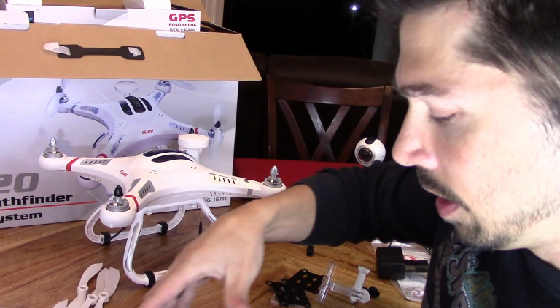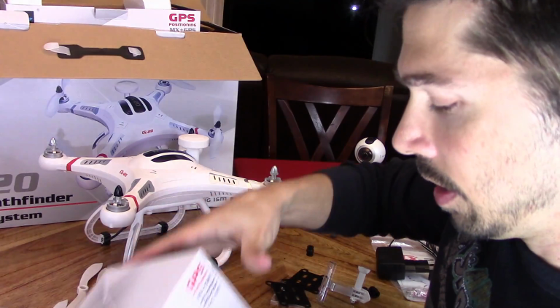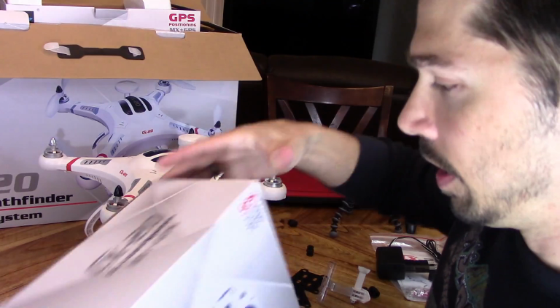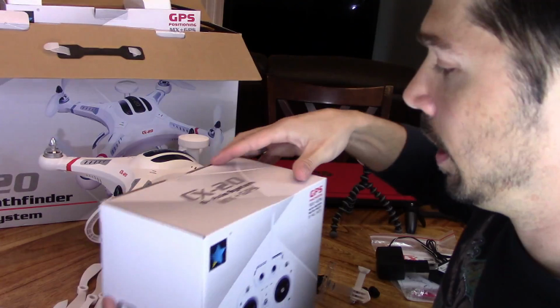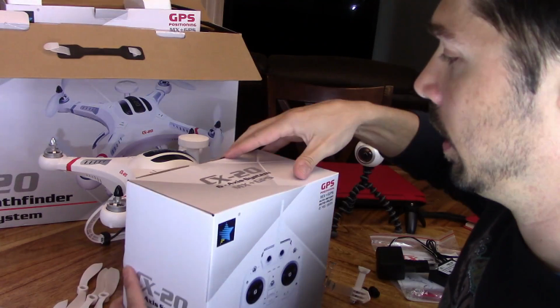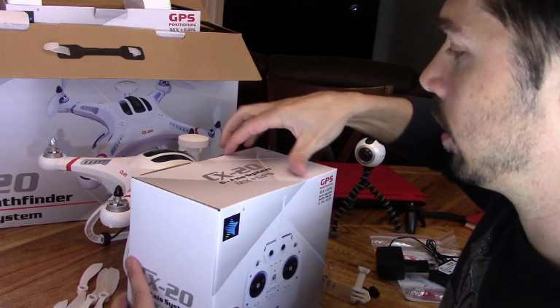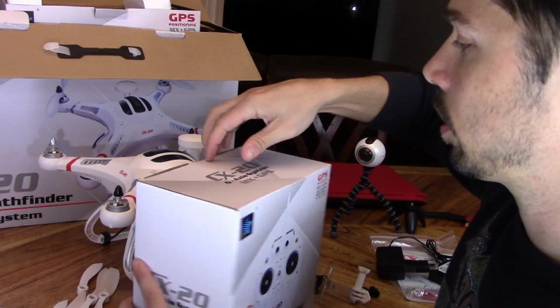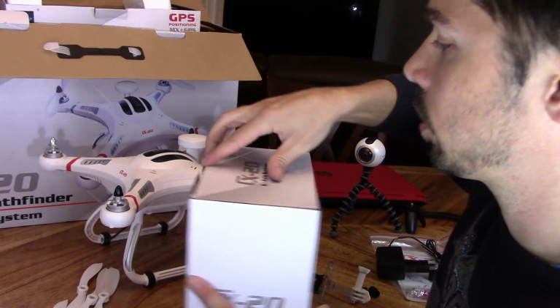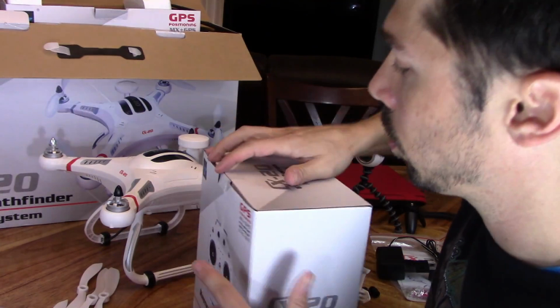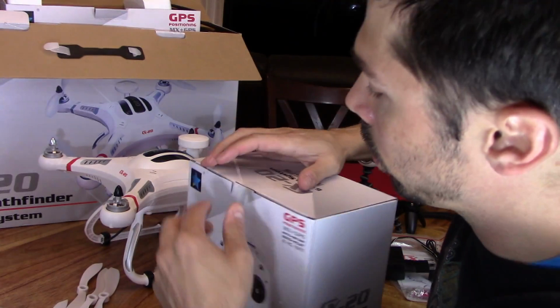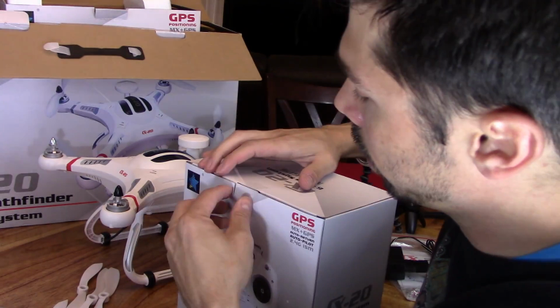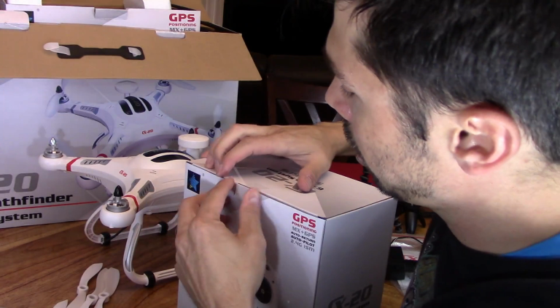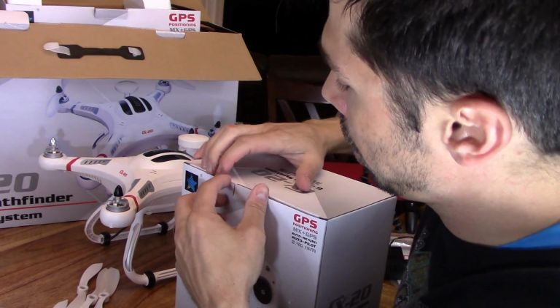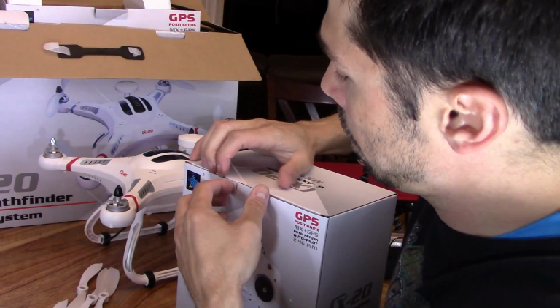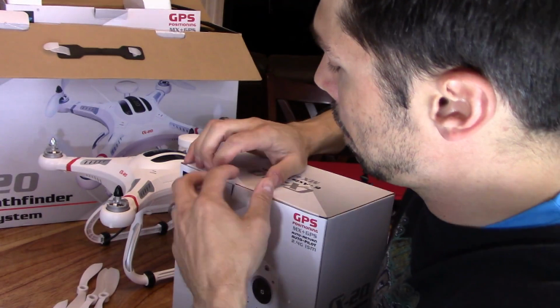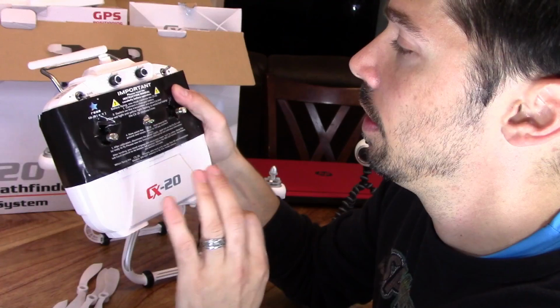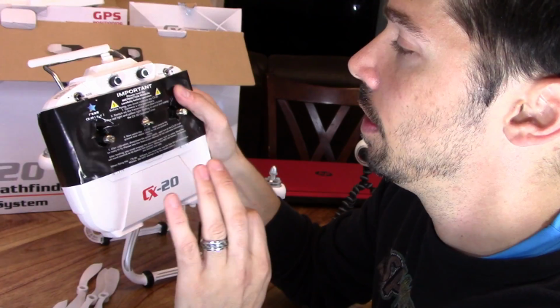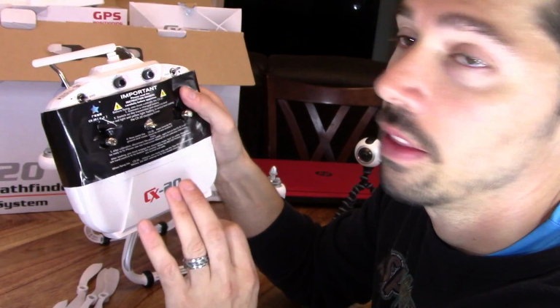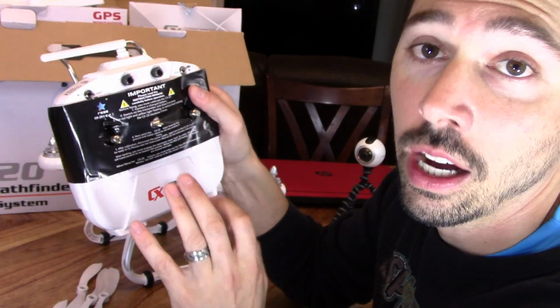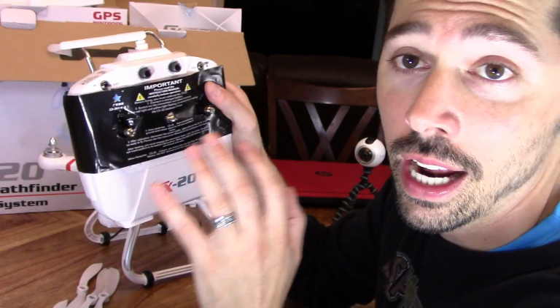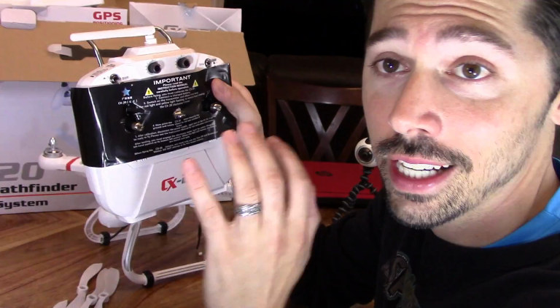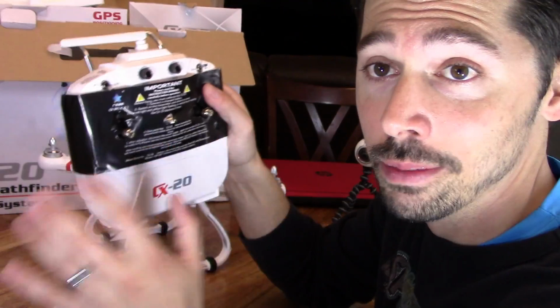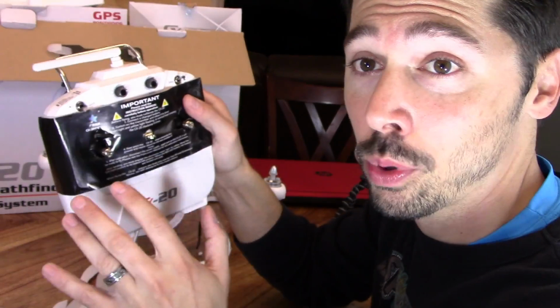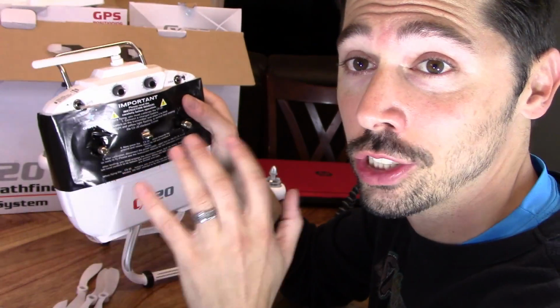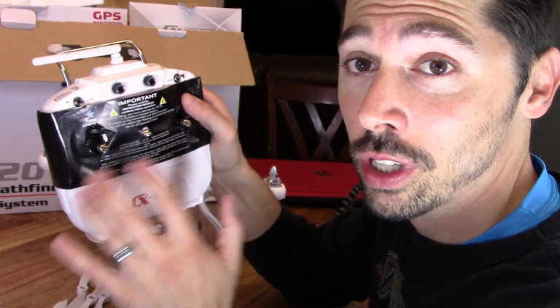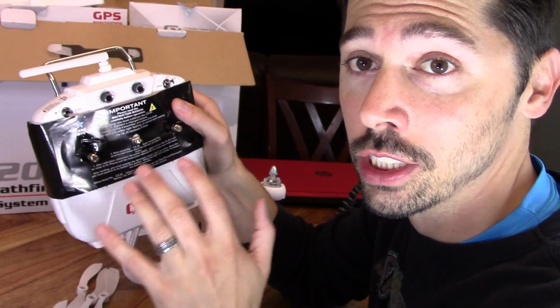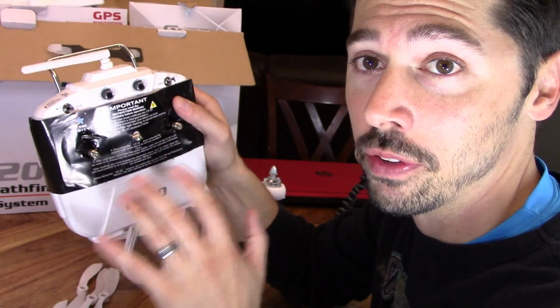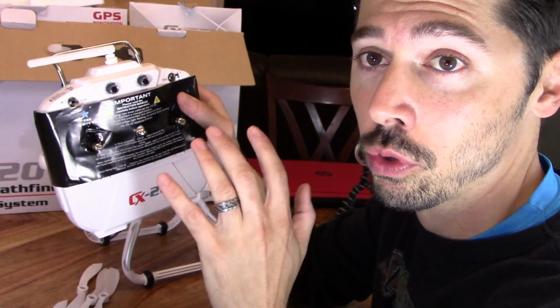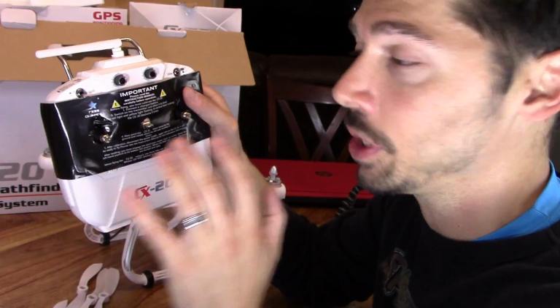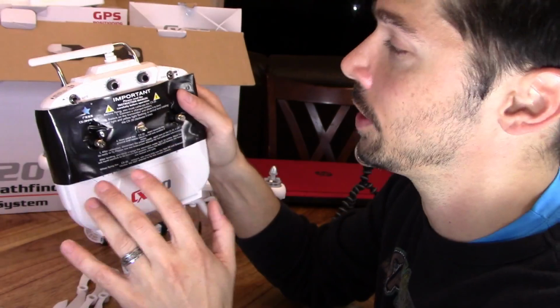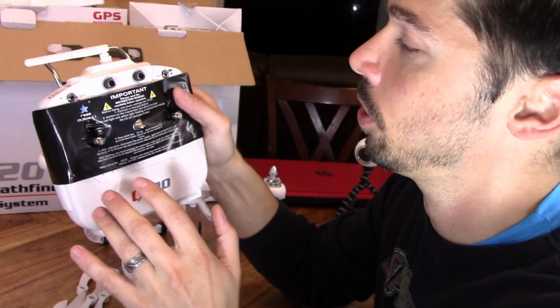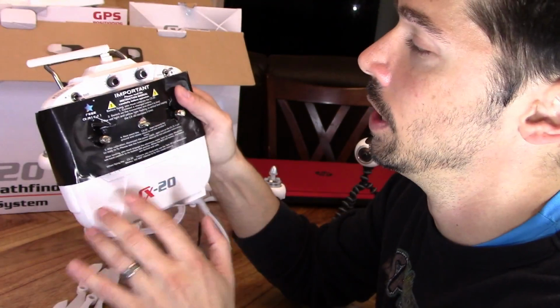And here's the controller. Now it has important instructions before you get started.